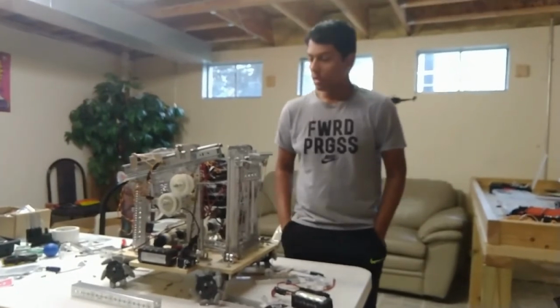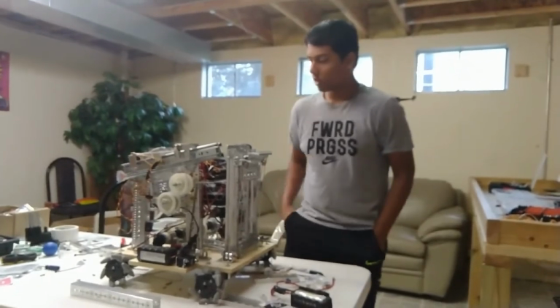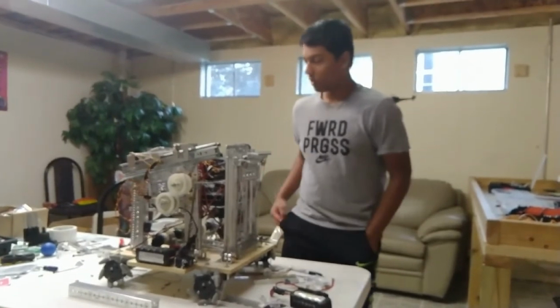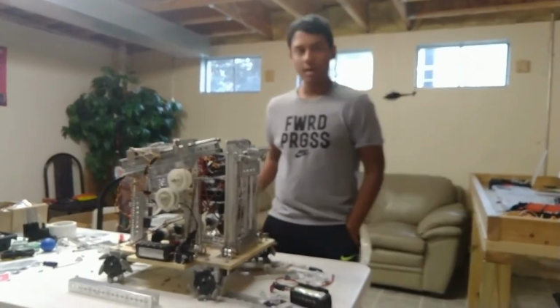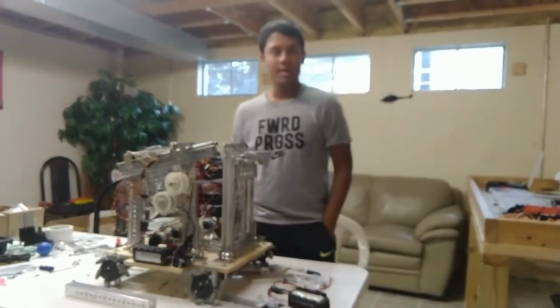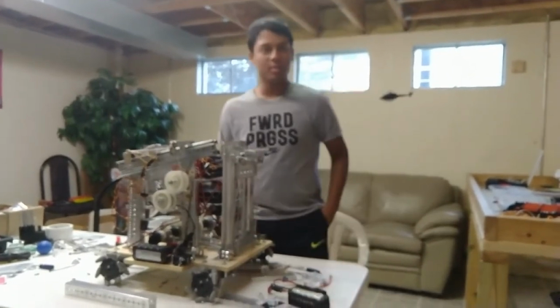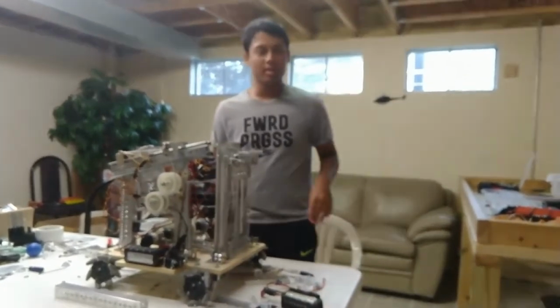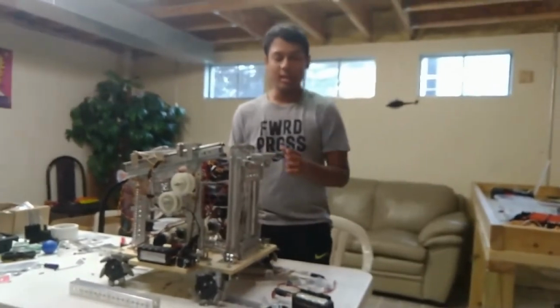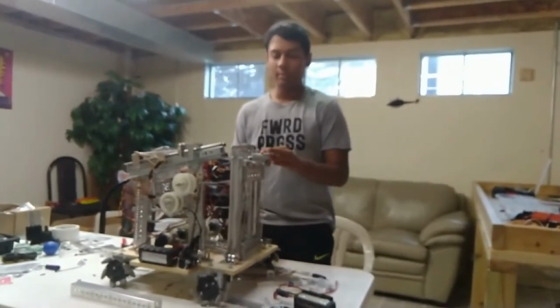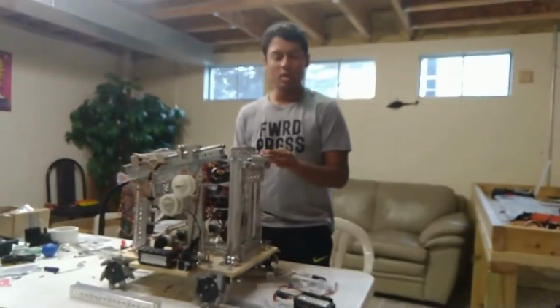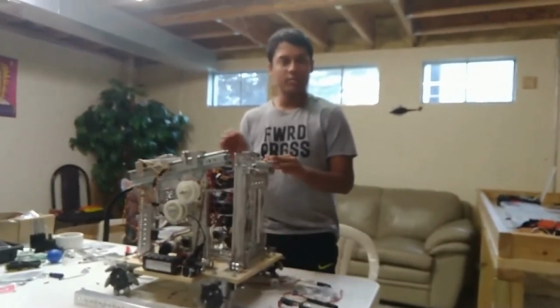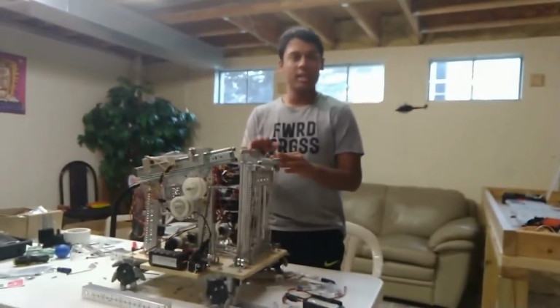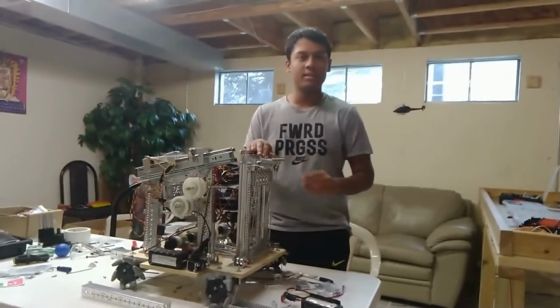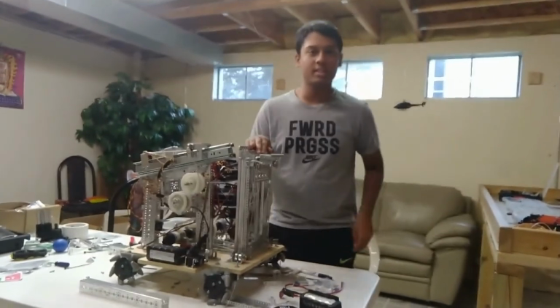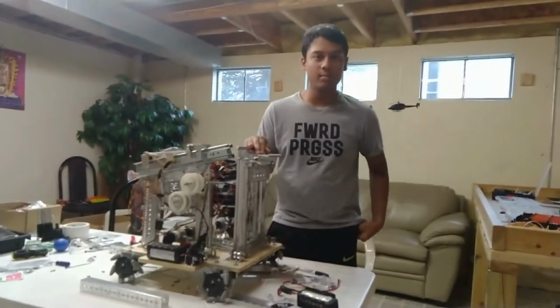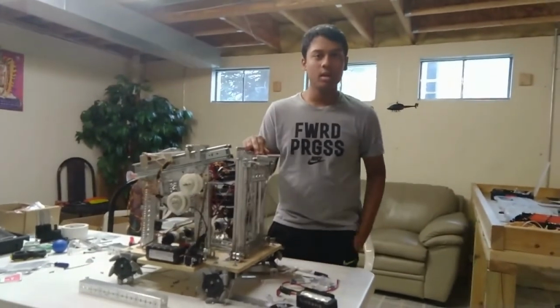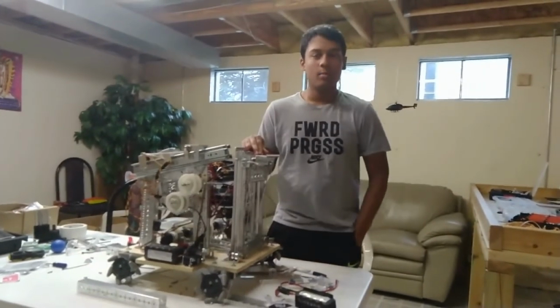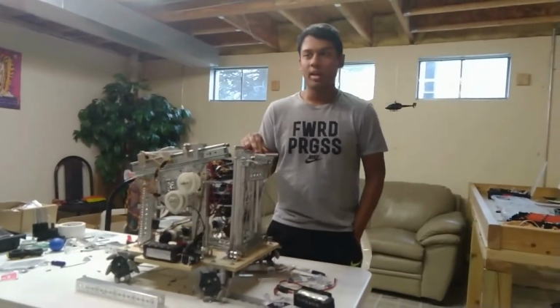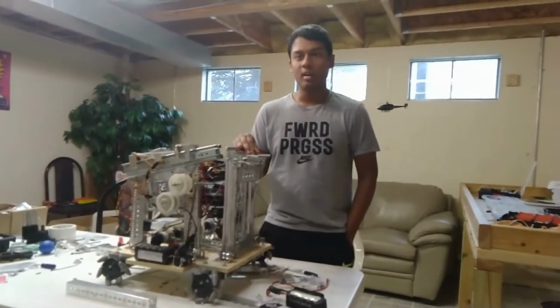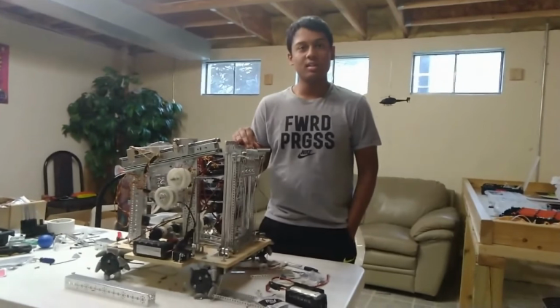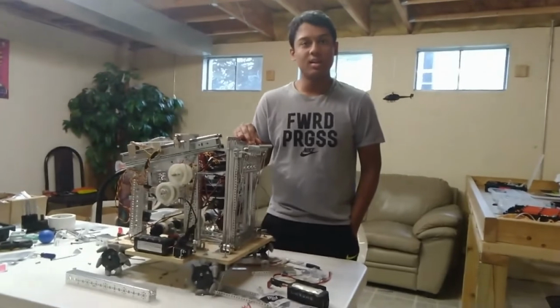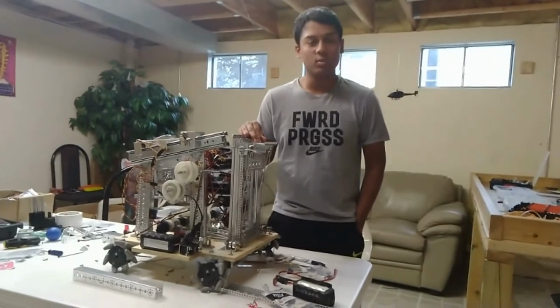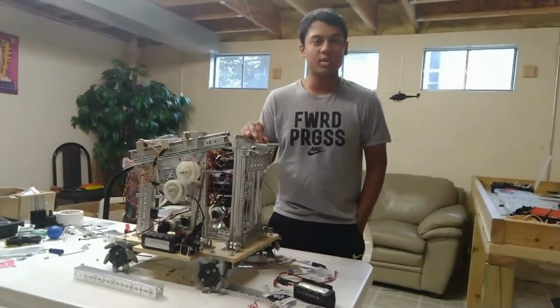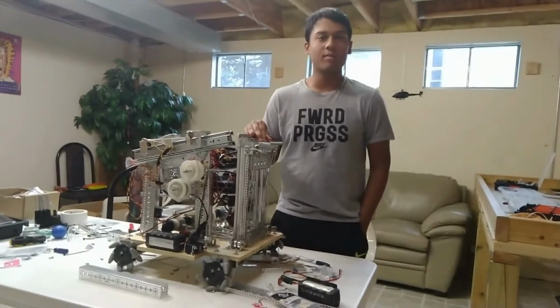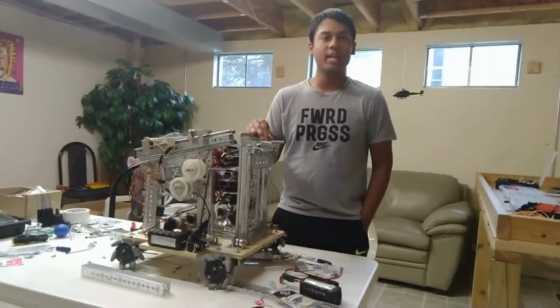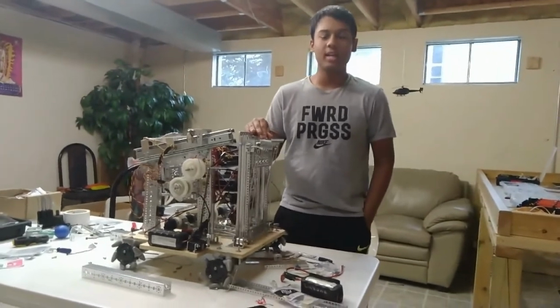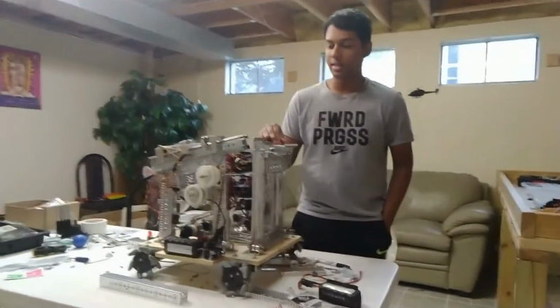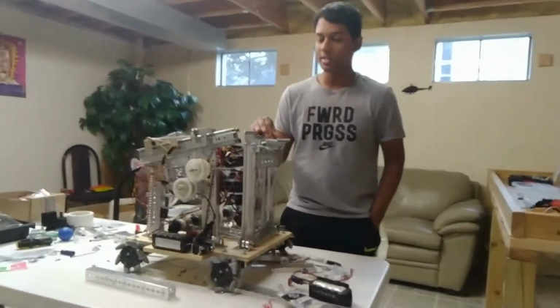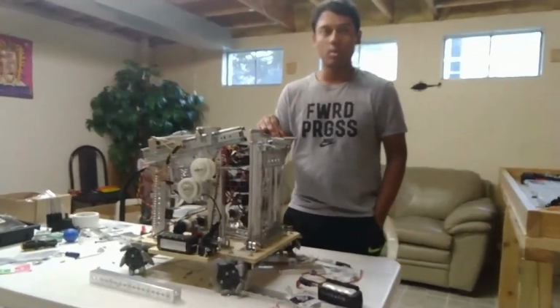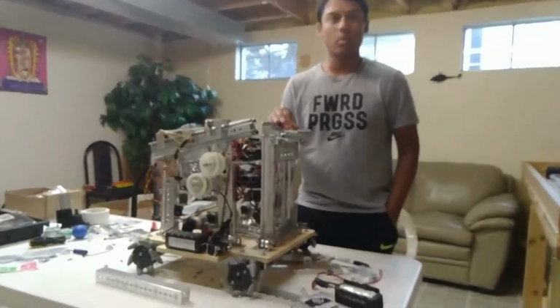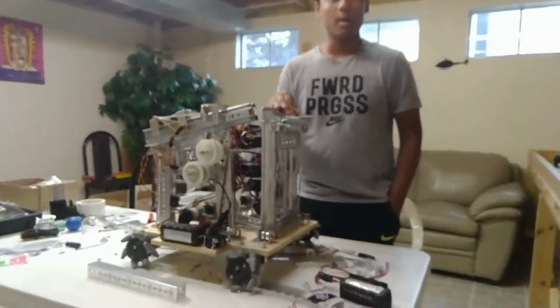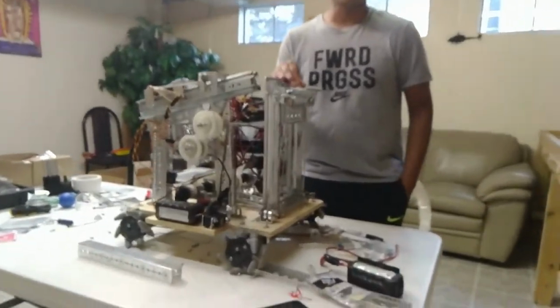Hello, my name is Ark and I'm part of the FTC team Marquette Locksons 10588, and this is our robot today.